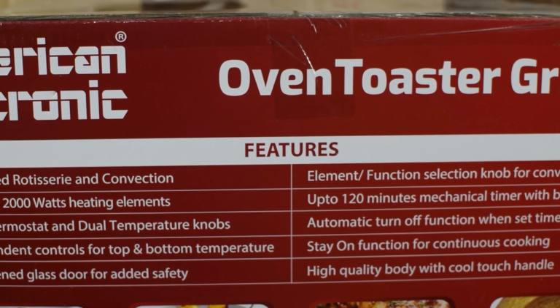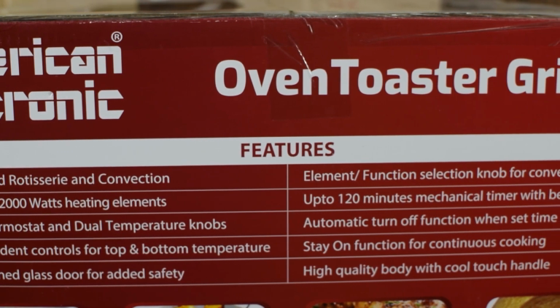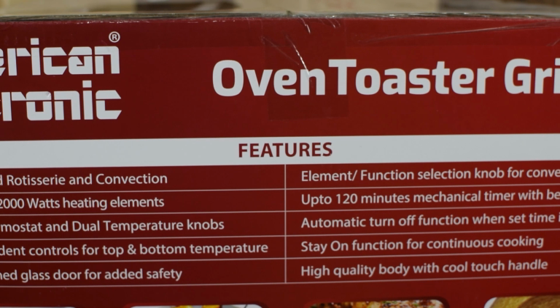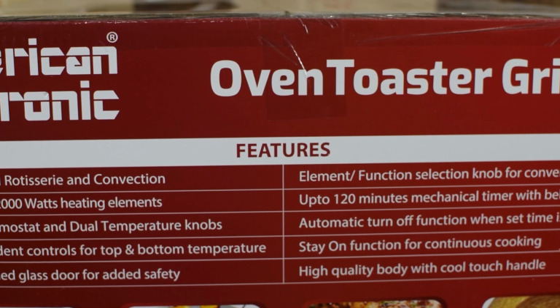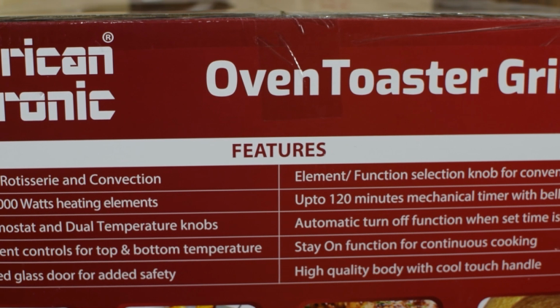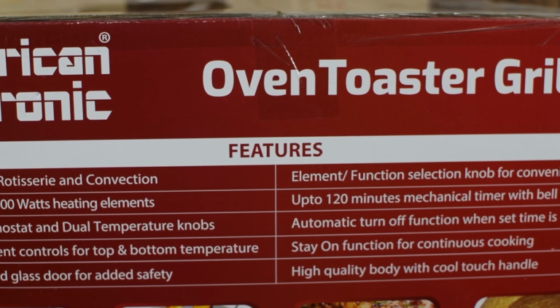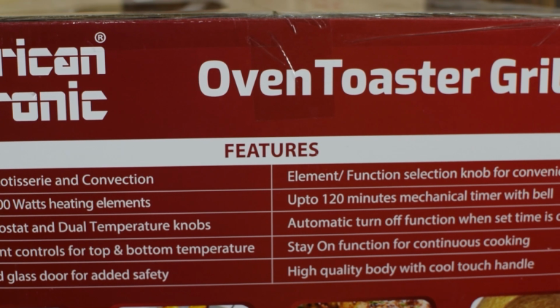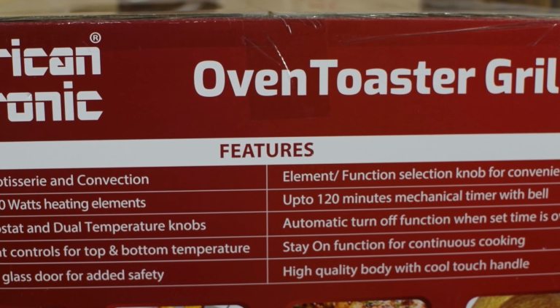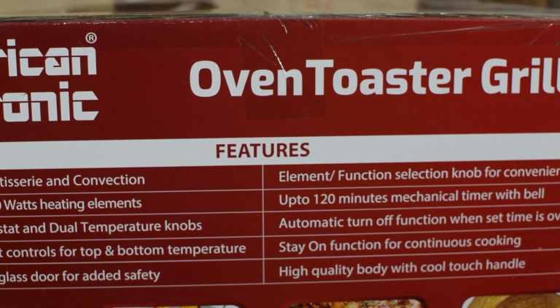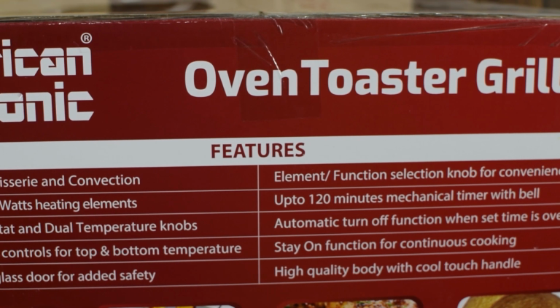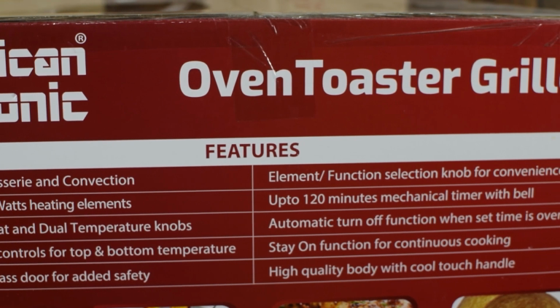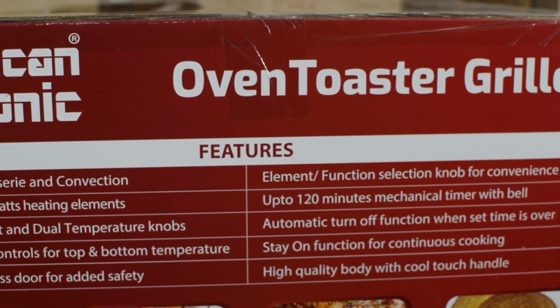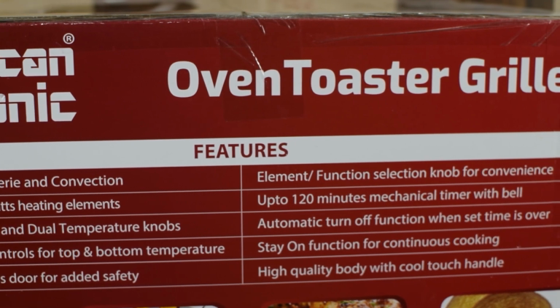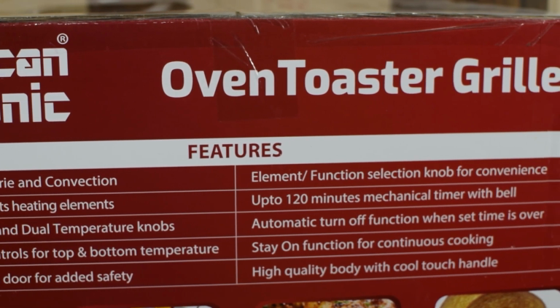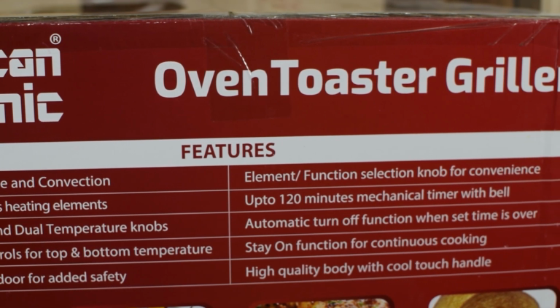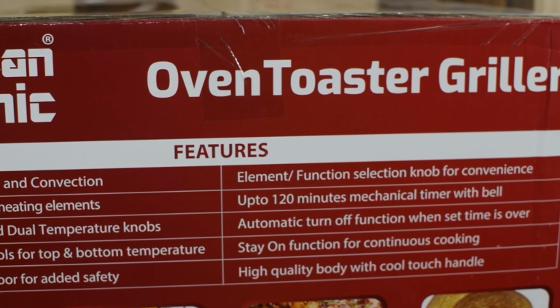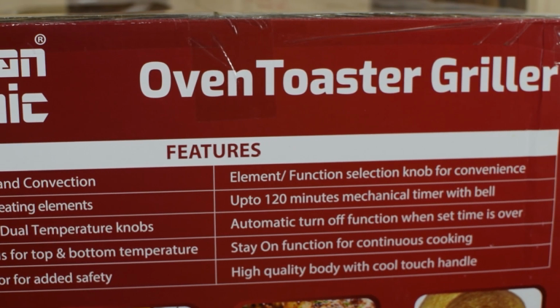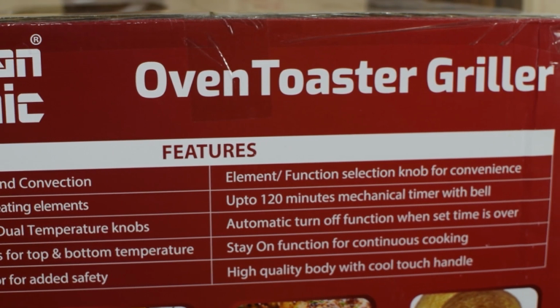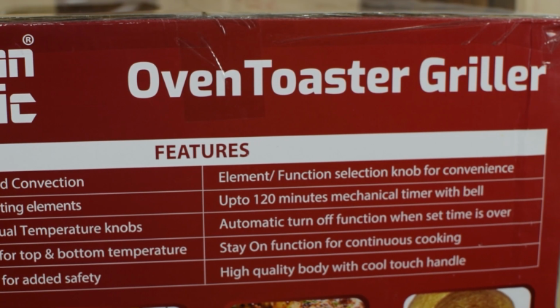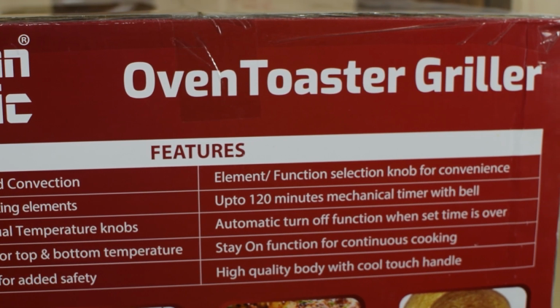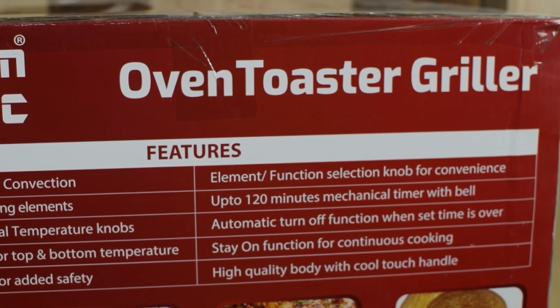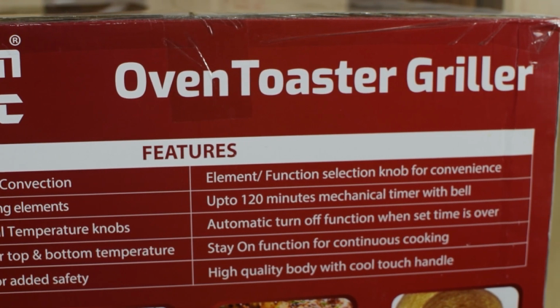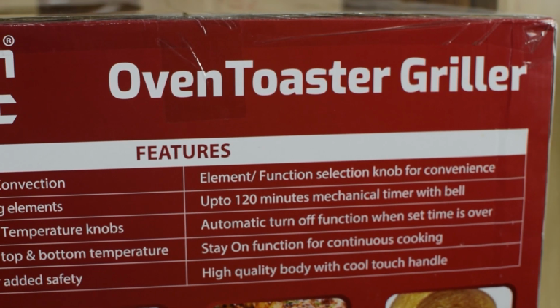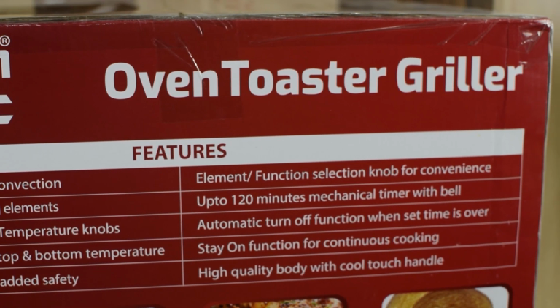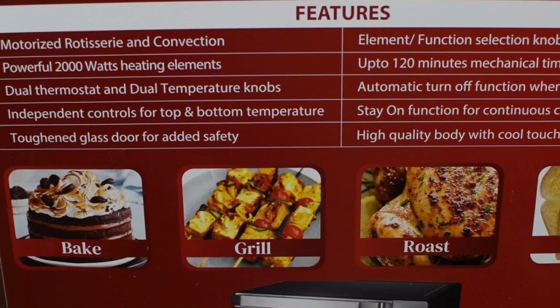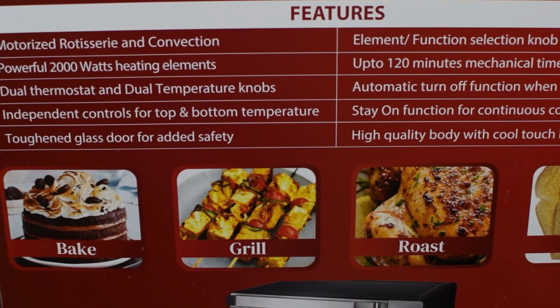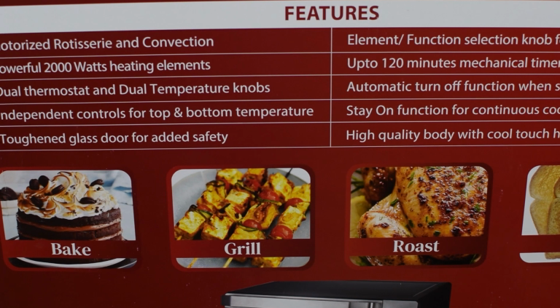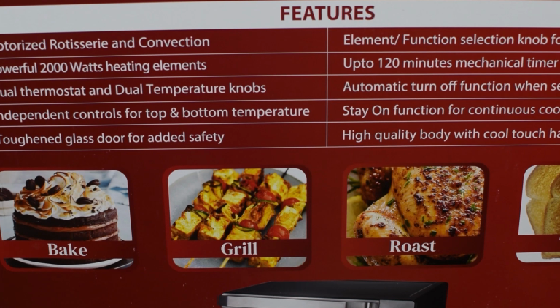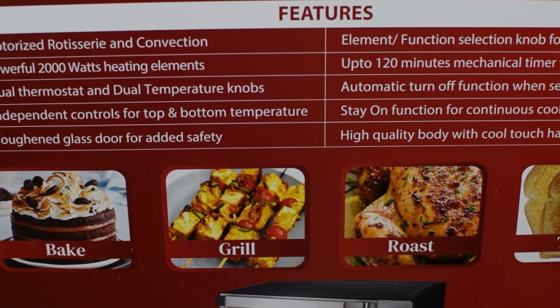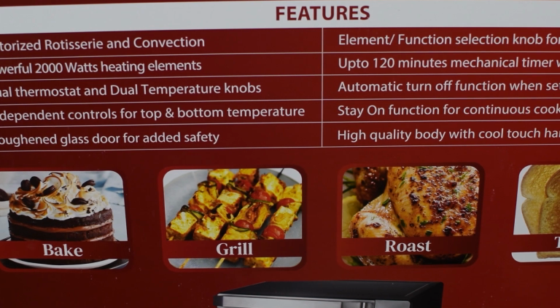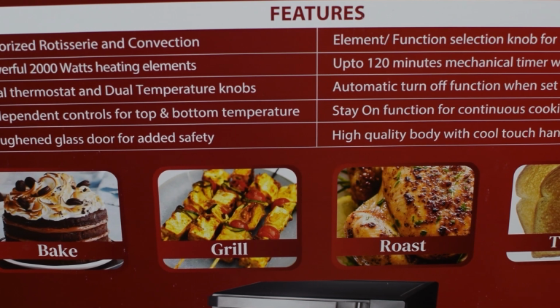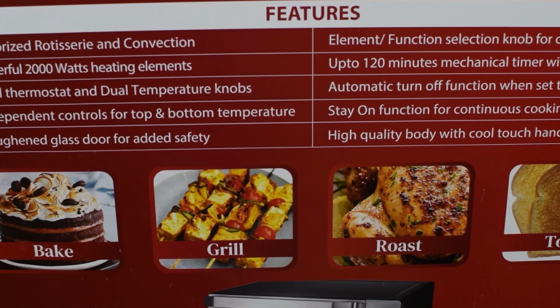This OTG is used for baking, roasting, grilling, and toasting.